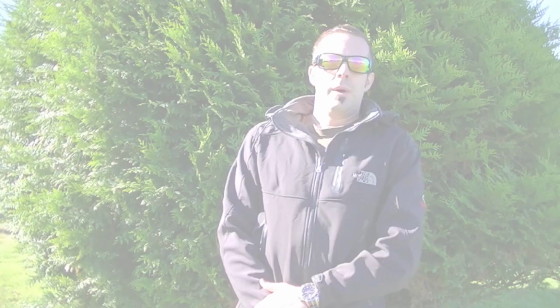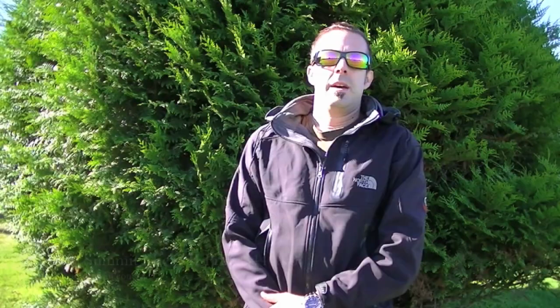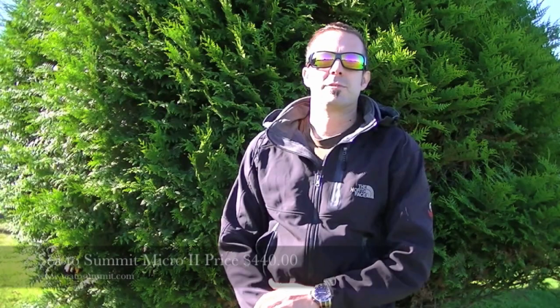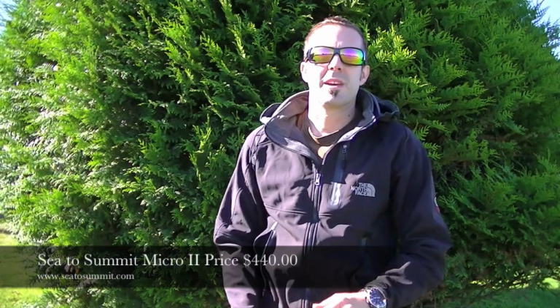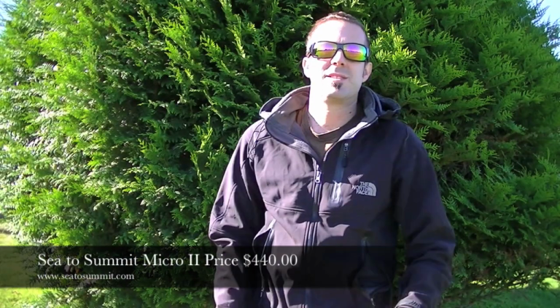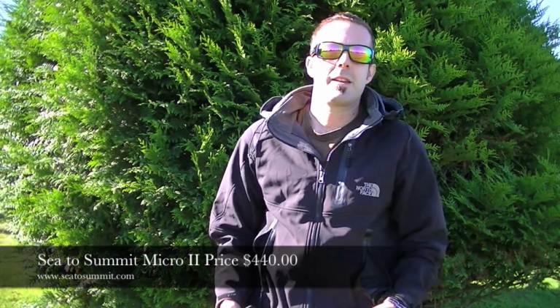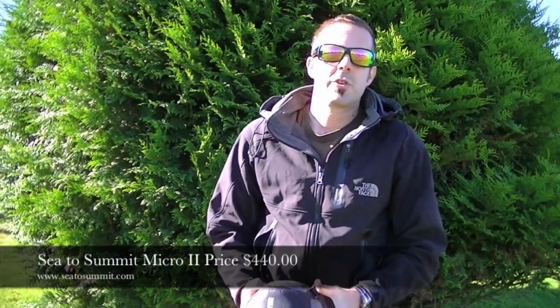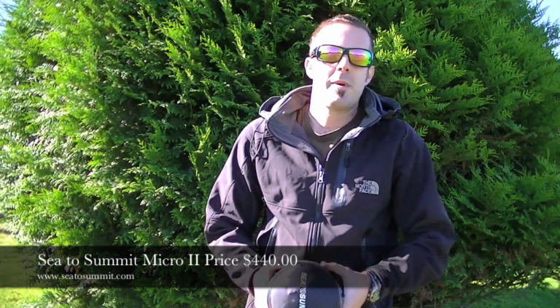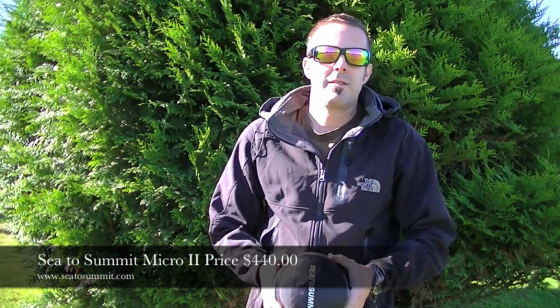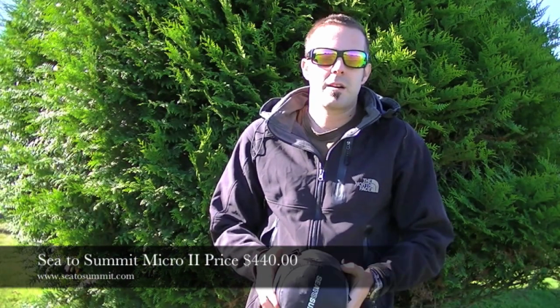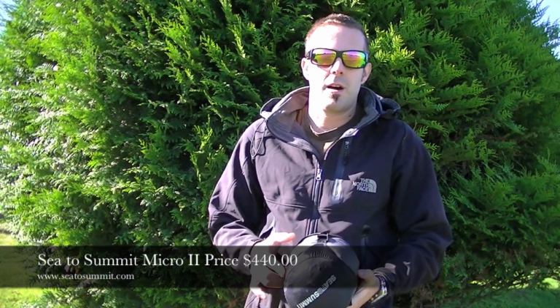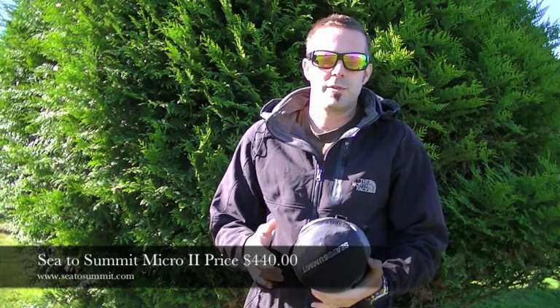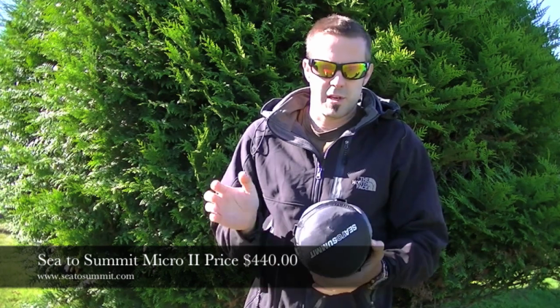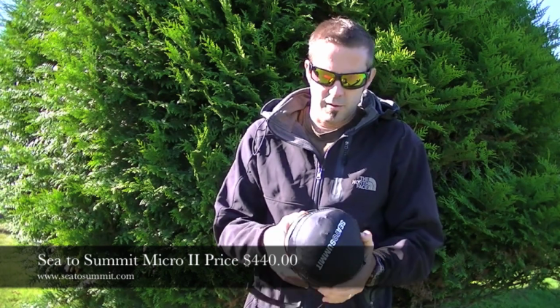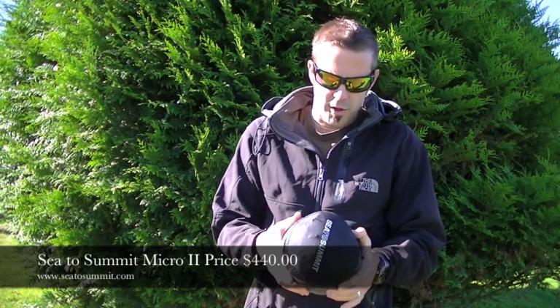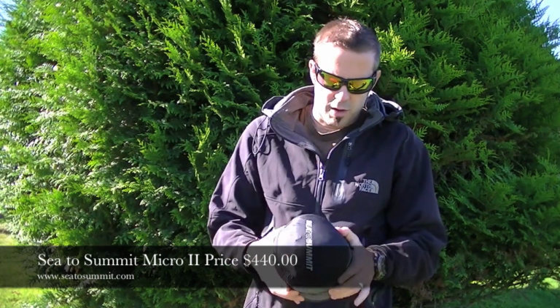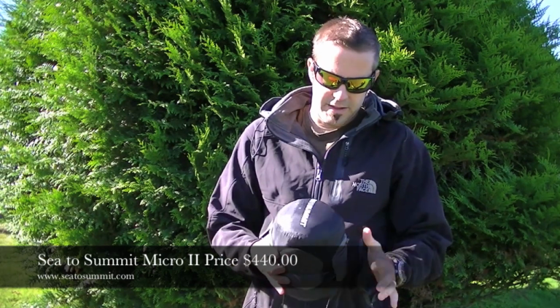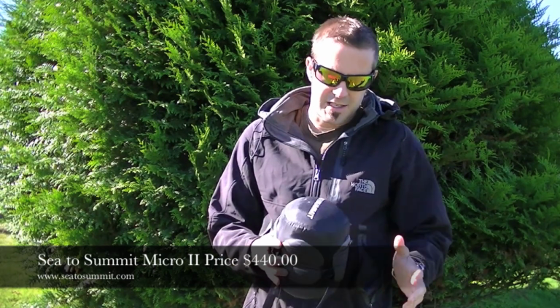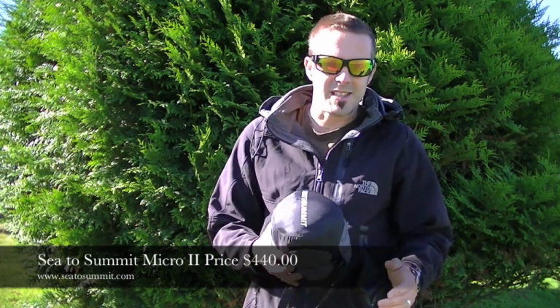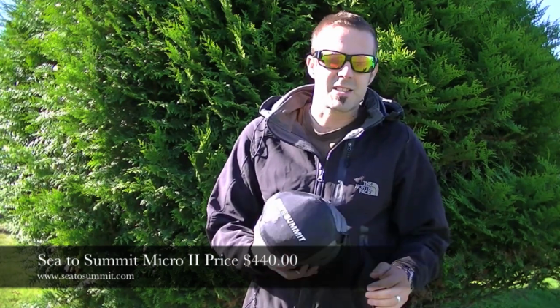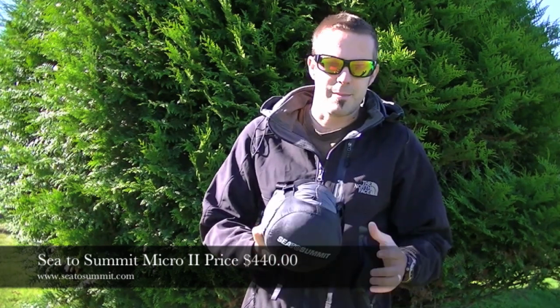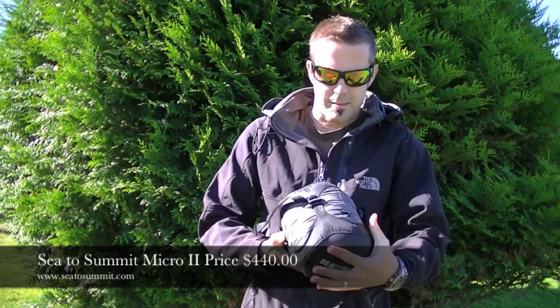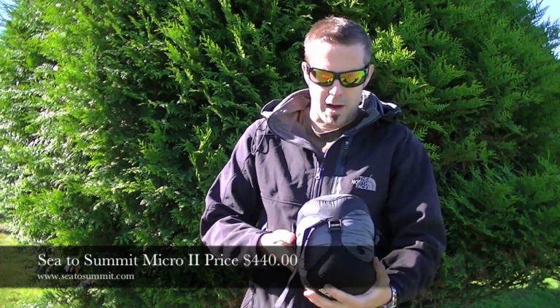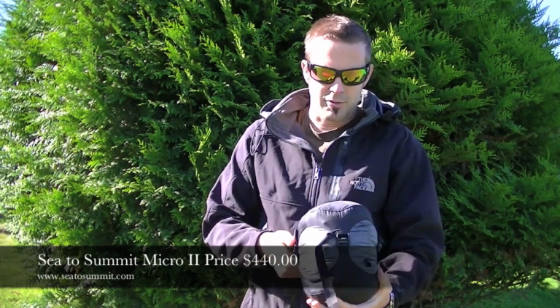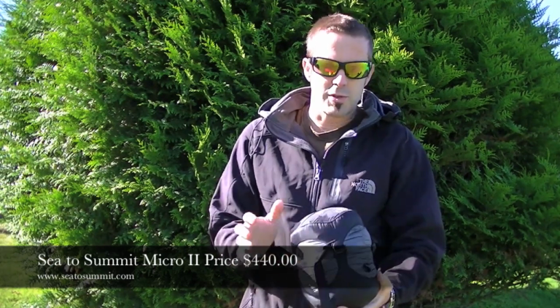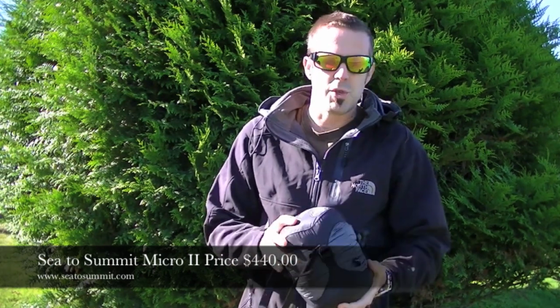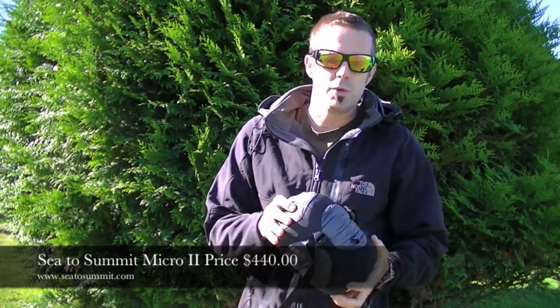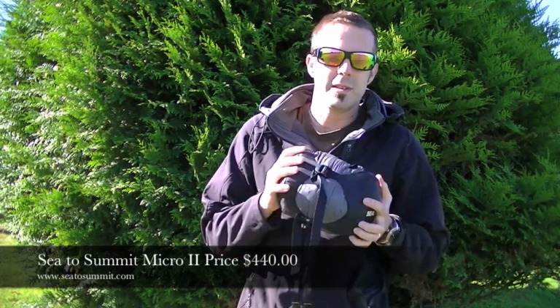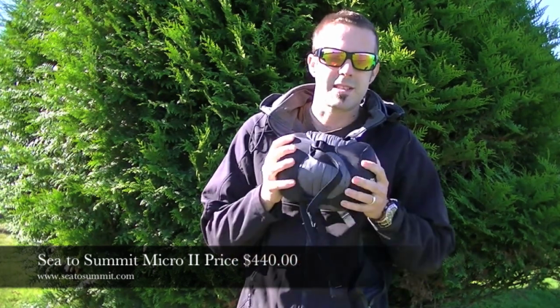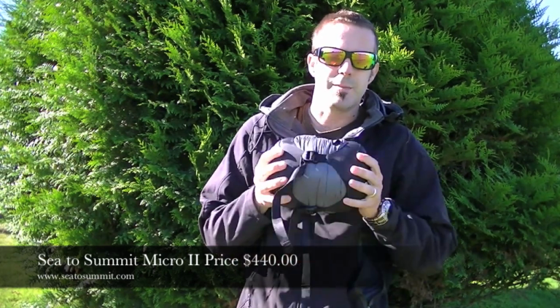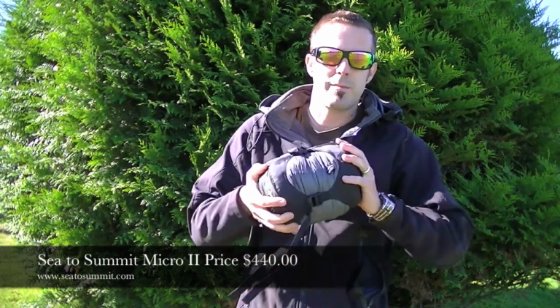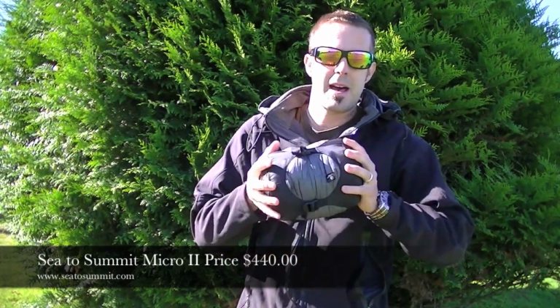Hey, what's up guys? Danny with TrailerMountain.com doing a gear review on the Sea to Summit Micro 2 sleeping bag.